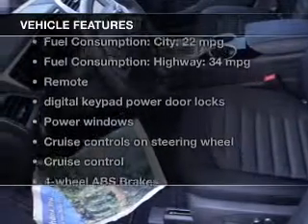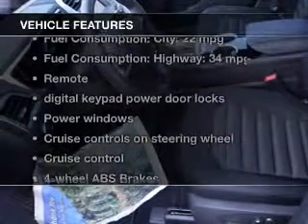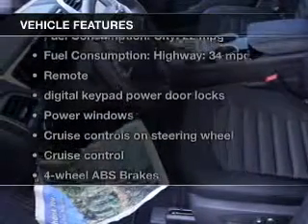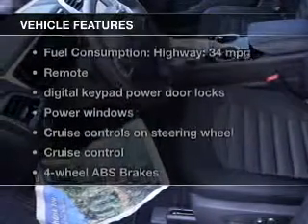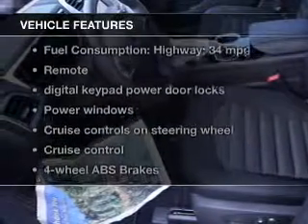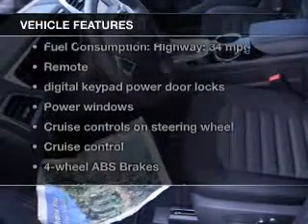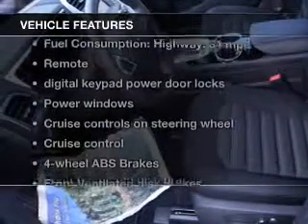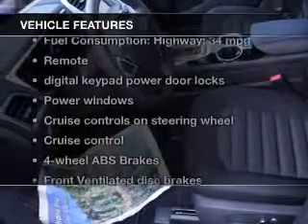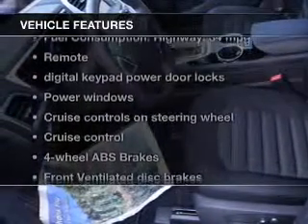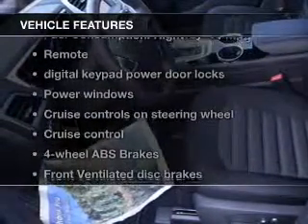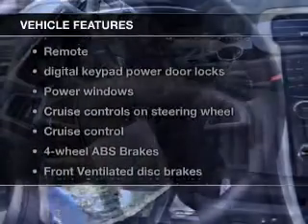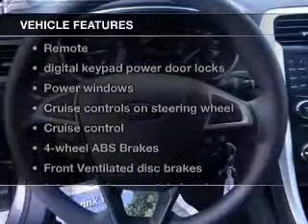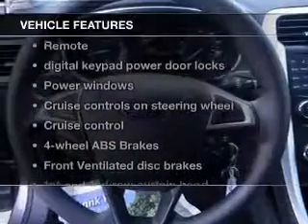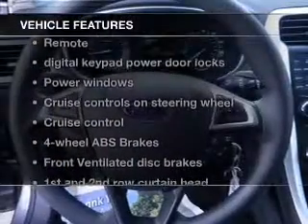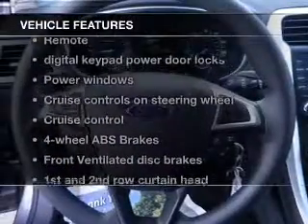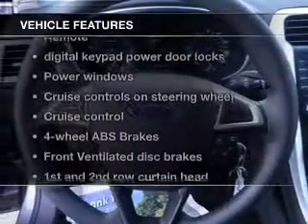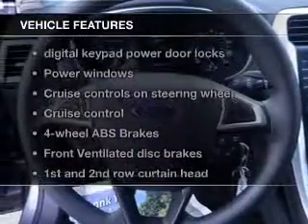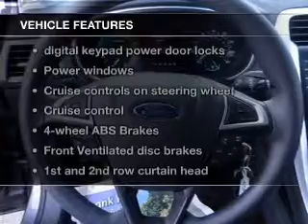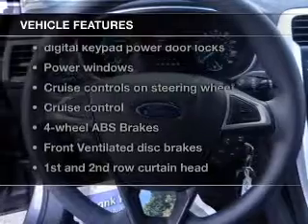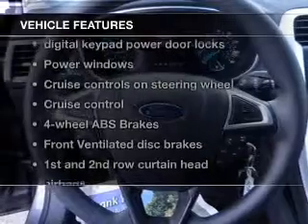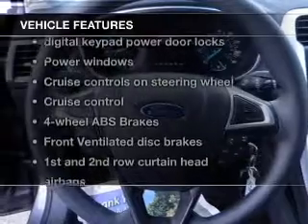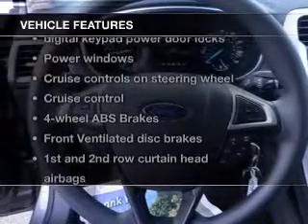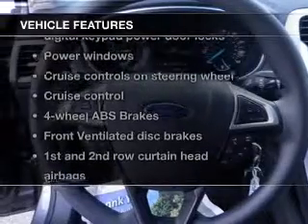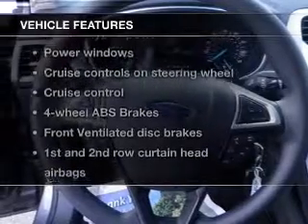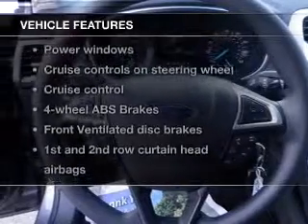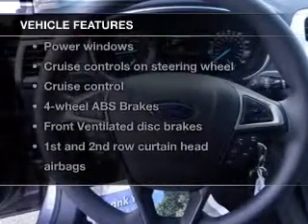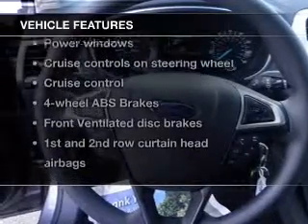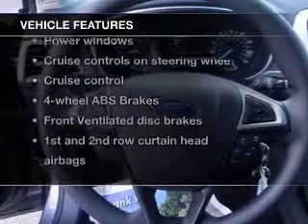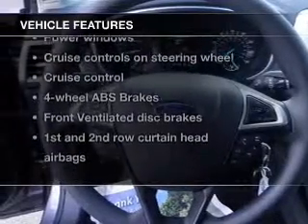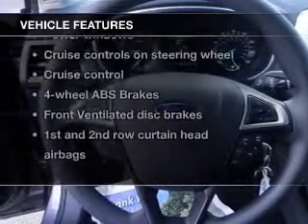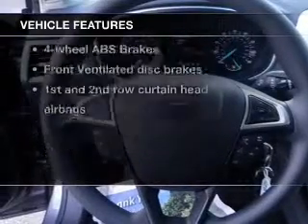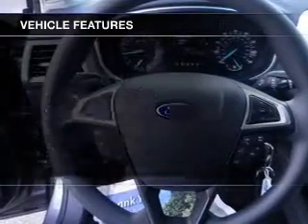Ford Sync, Sirius XM satellite radio, digital audio input, and aluminum rims.